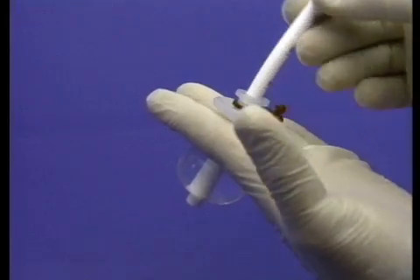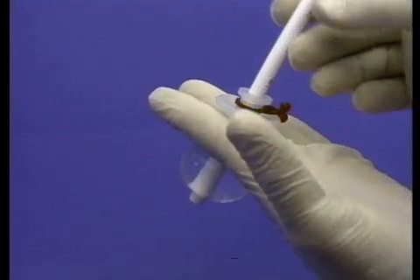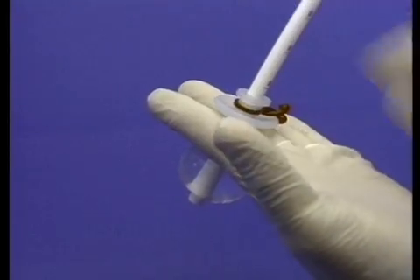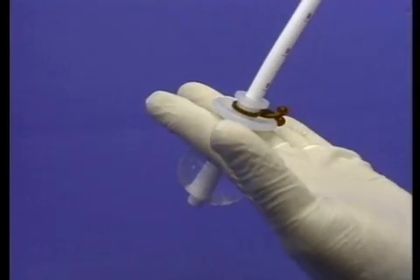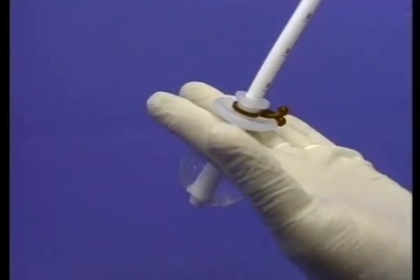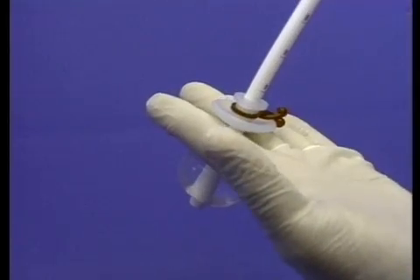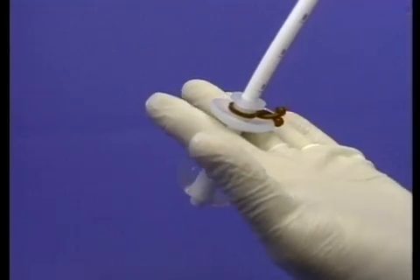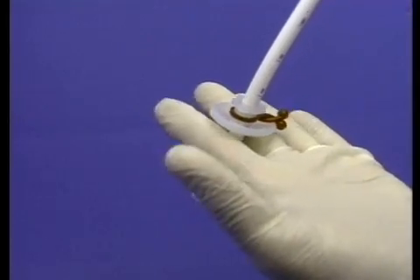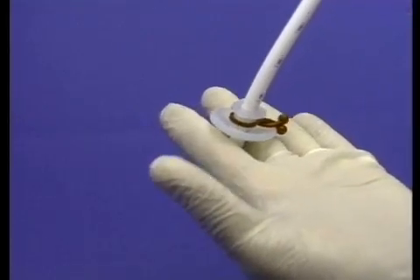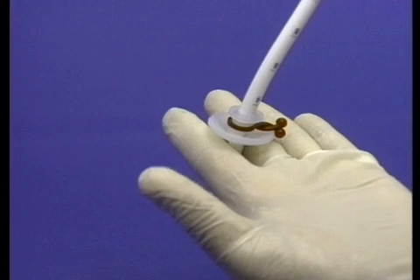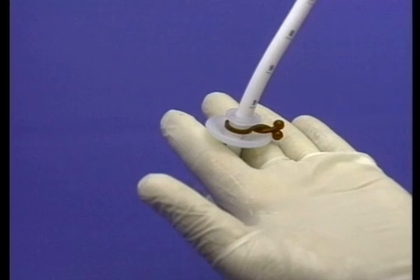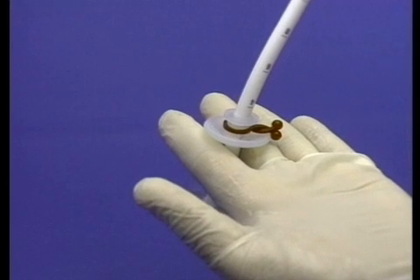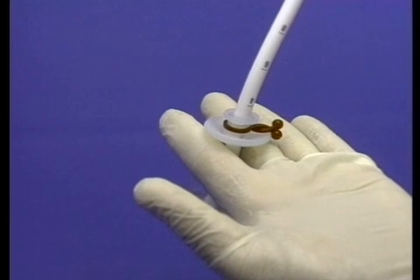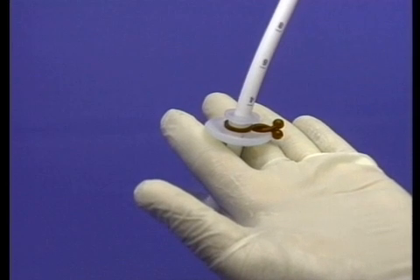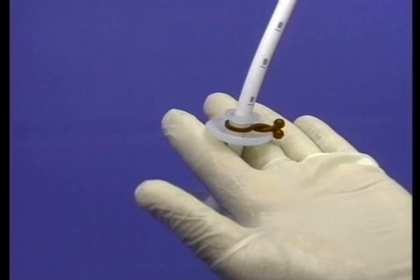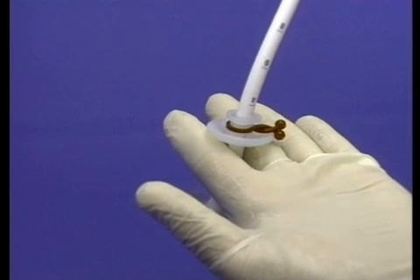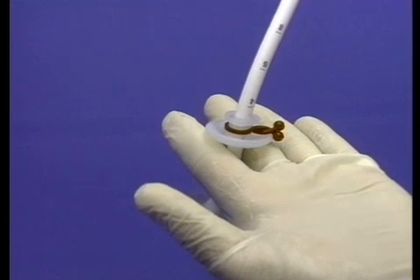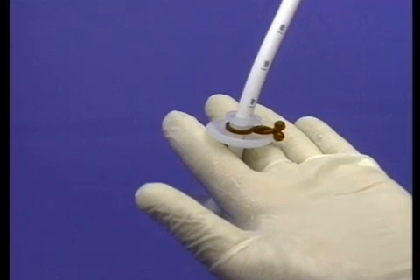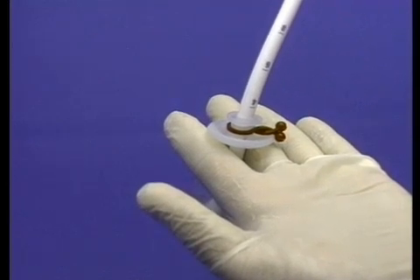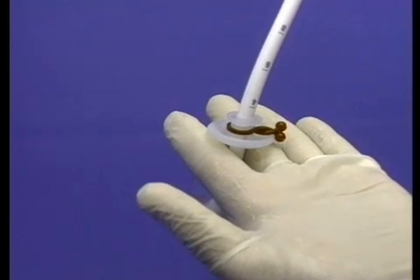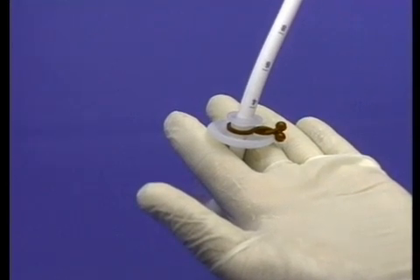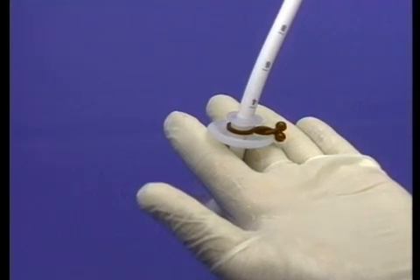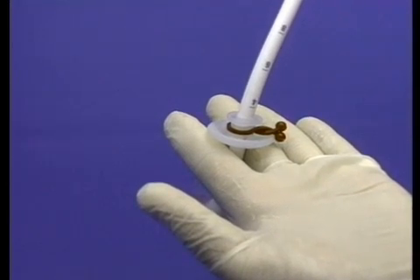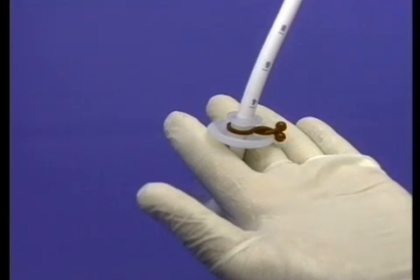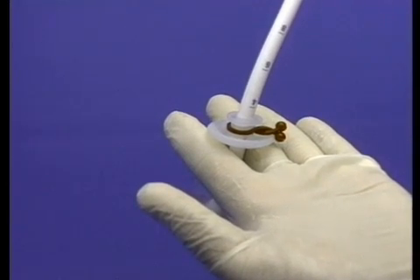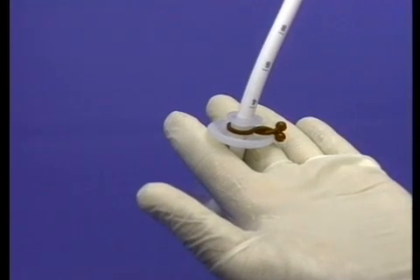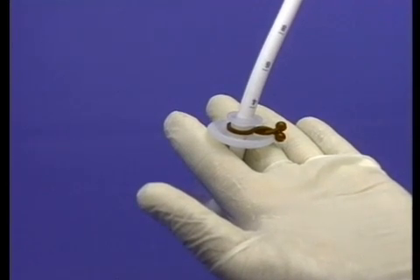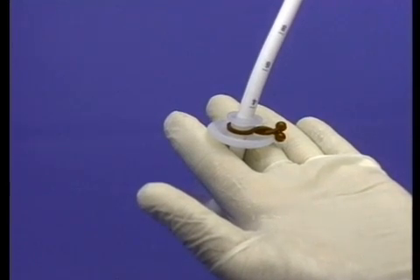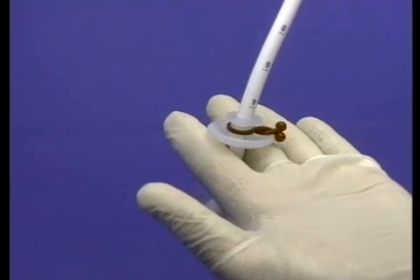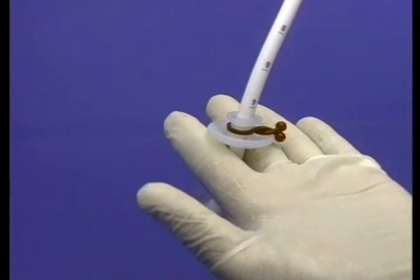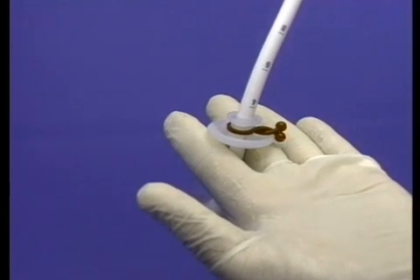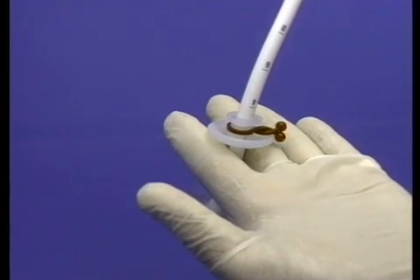This concludes the PEG24-BRT balloon replacement gastrostomy tube section.